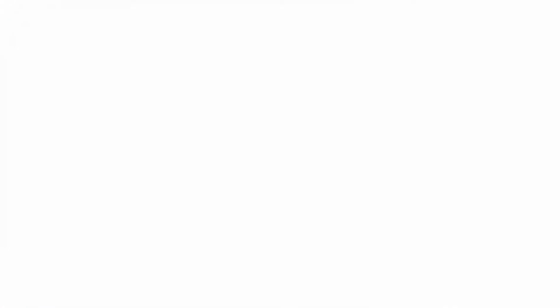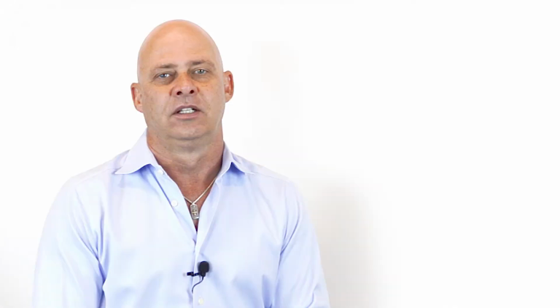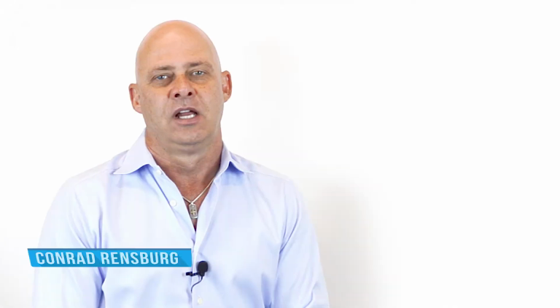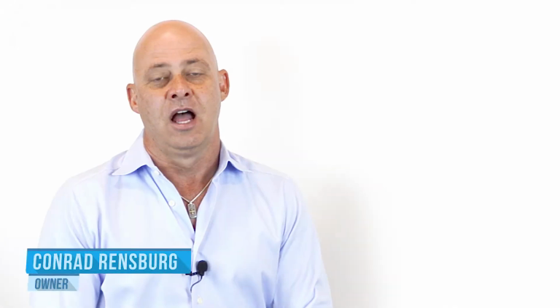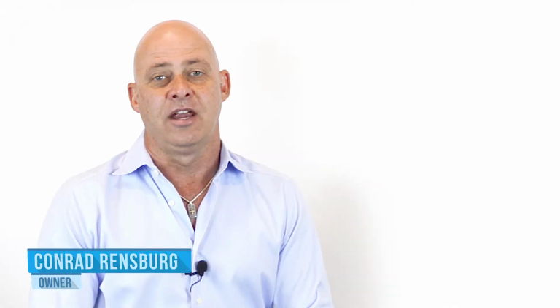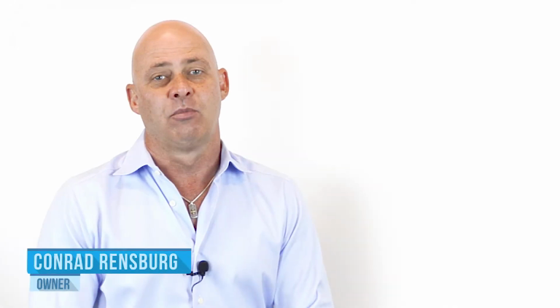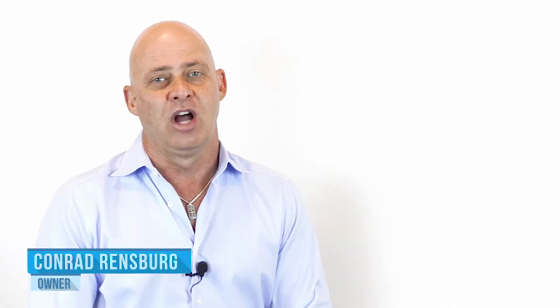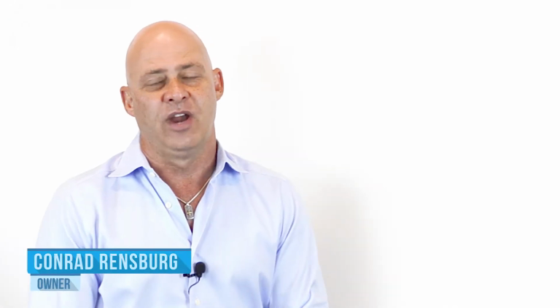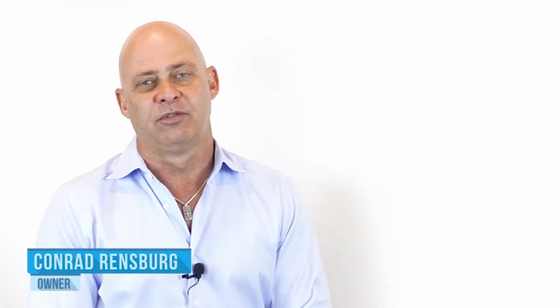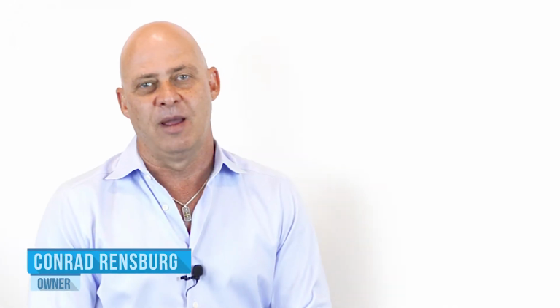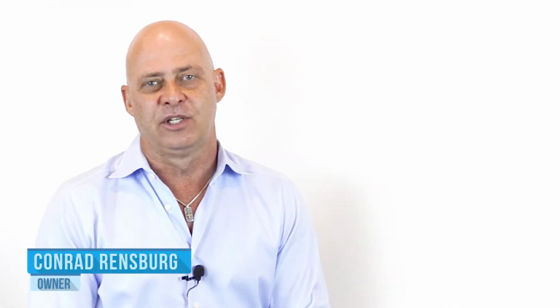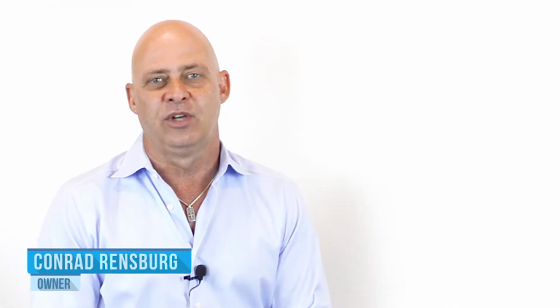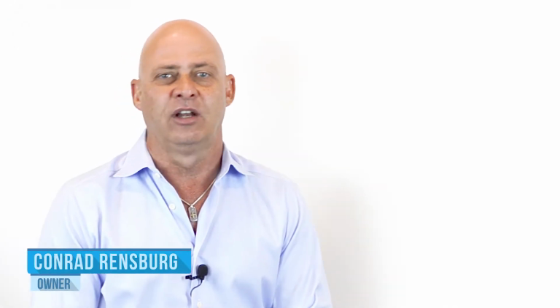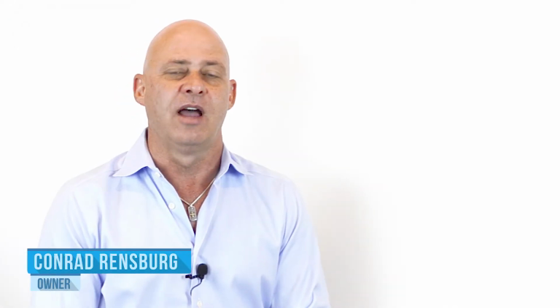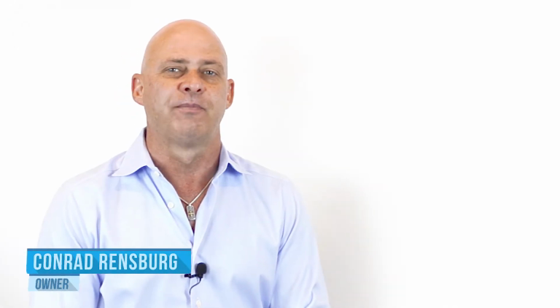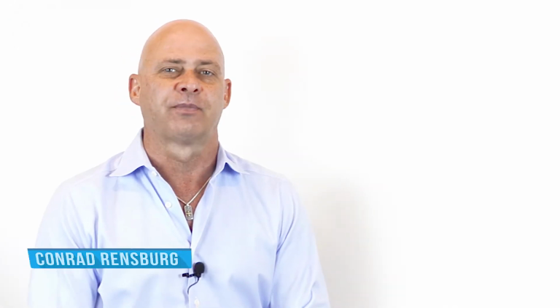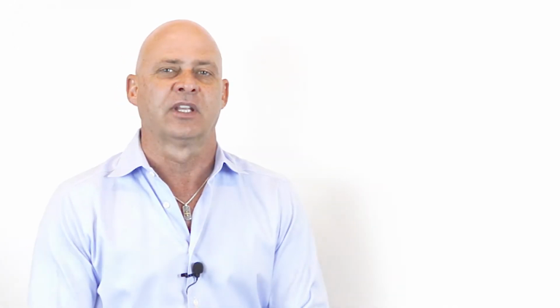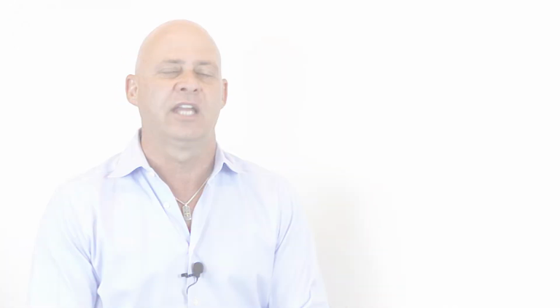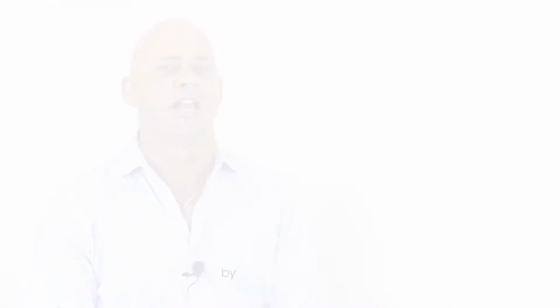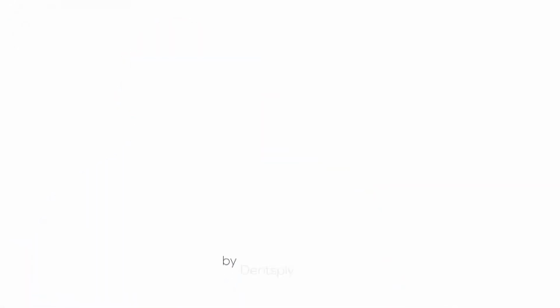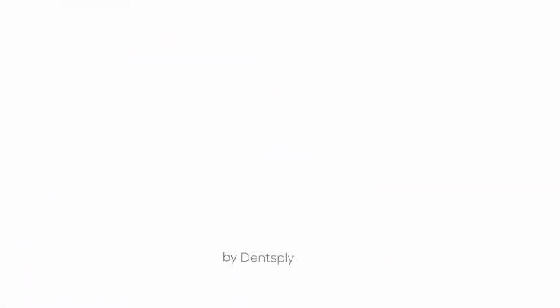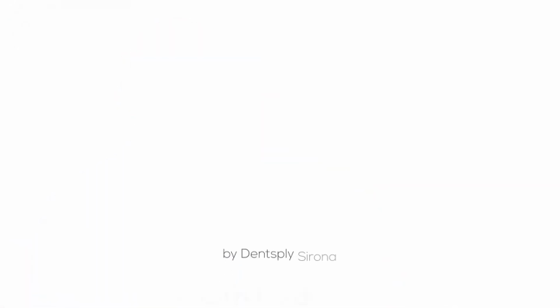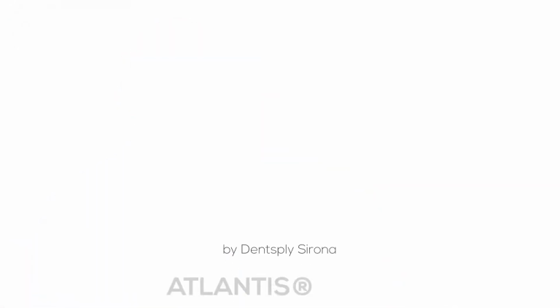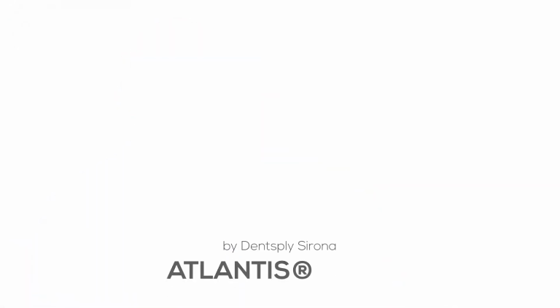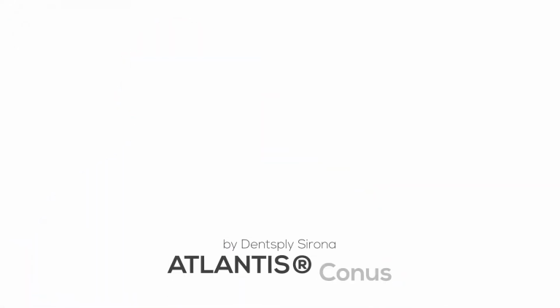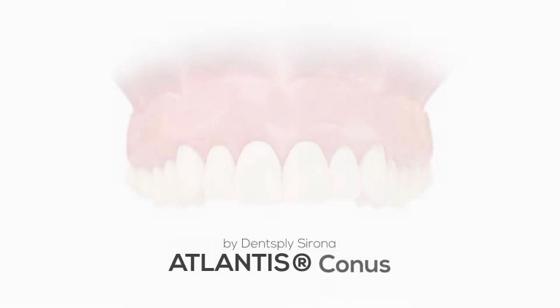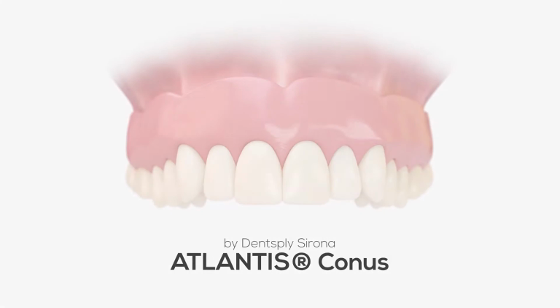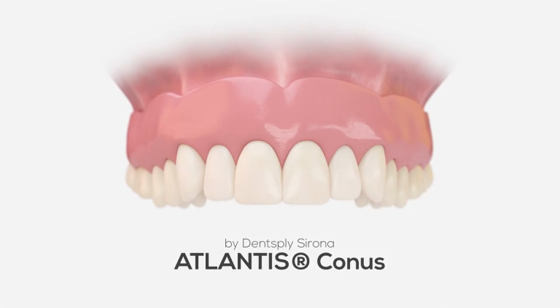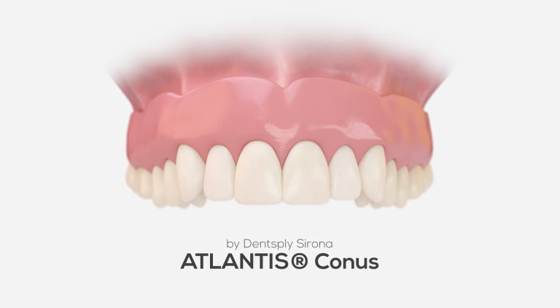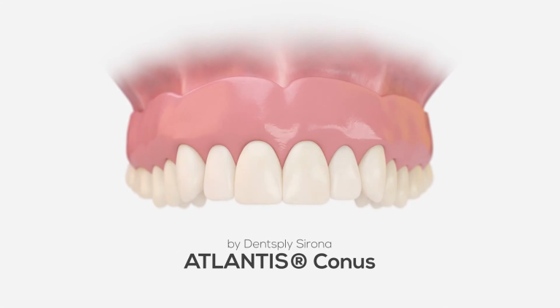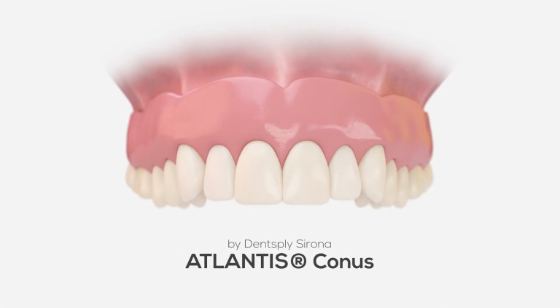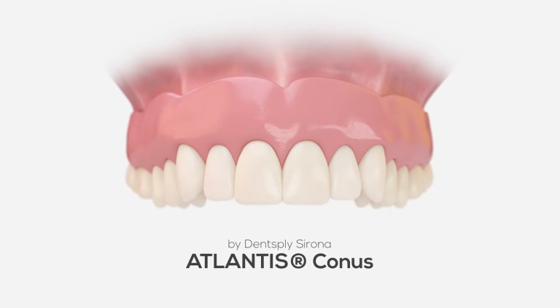Hi, I'm Conrad from Absolute Dental Lab. I'd like to introduce you to the CONUS concept.